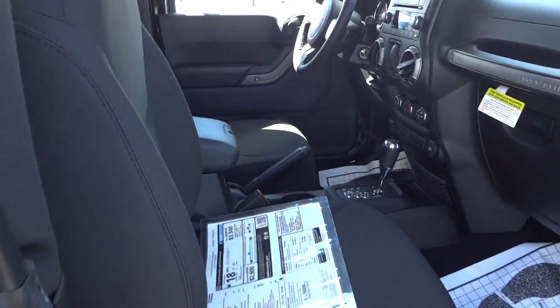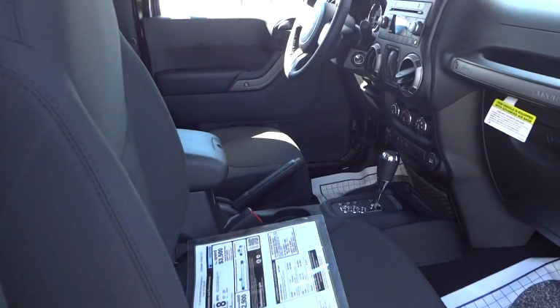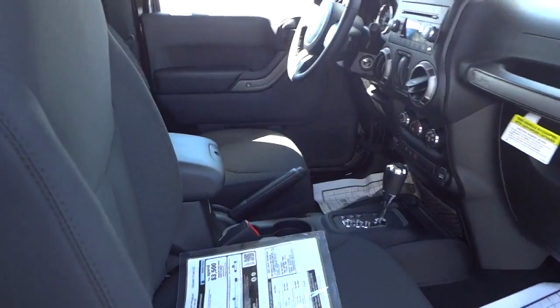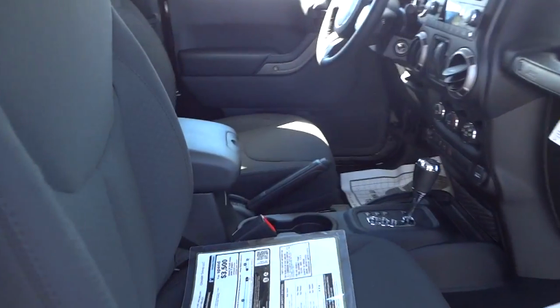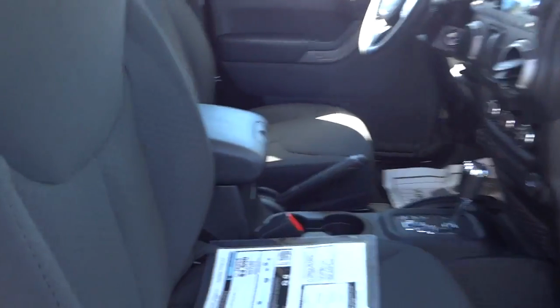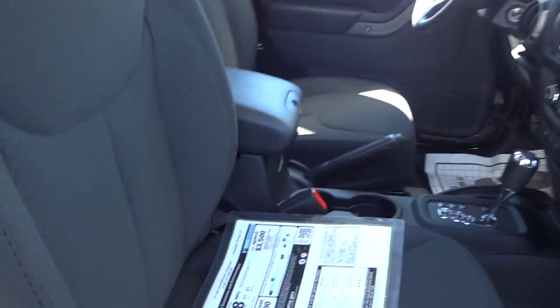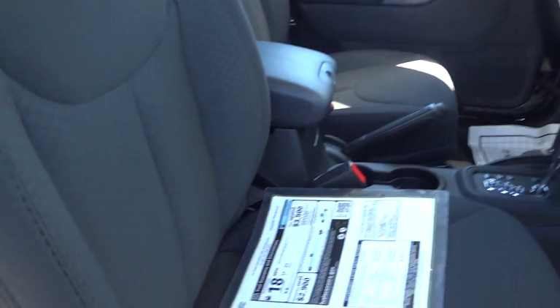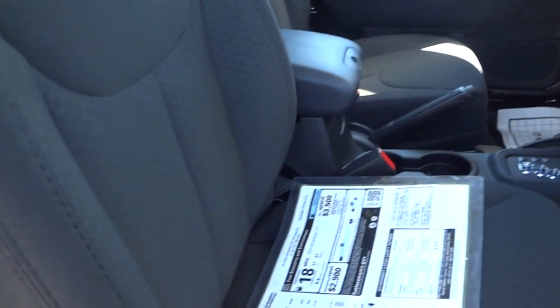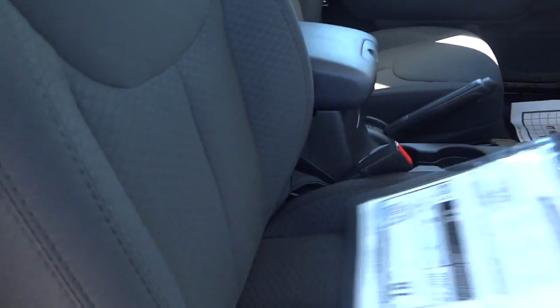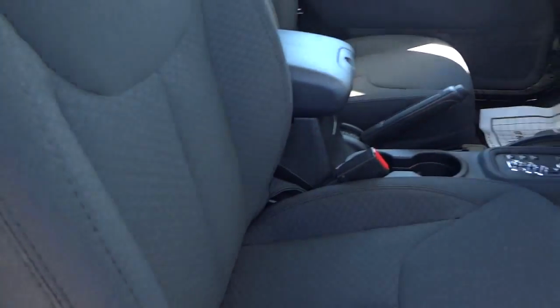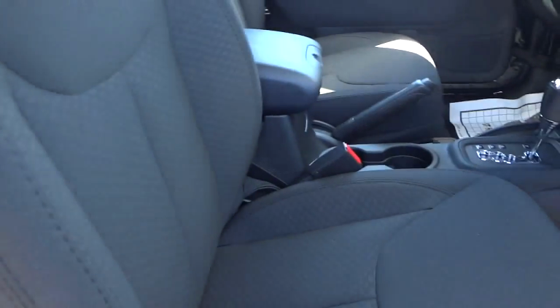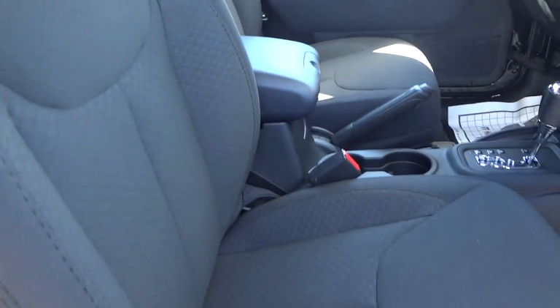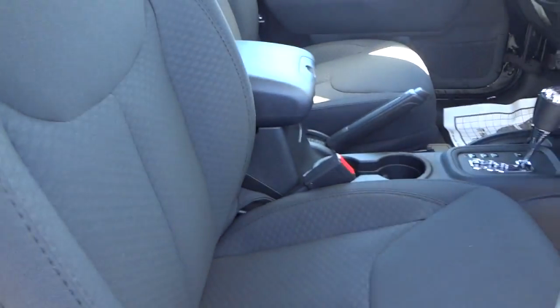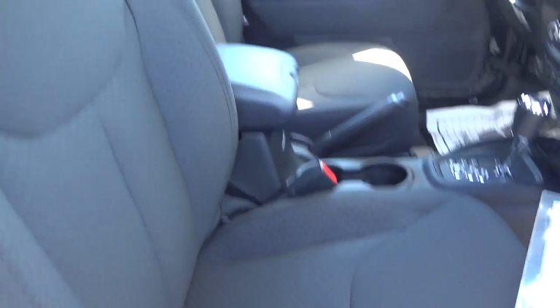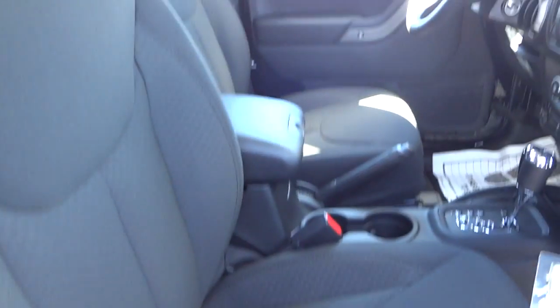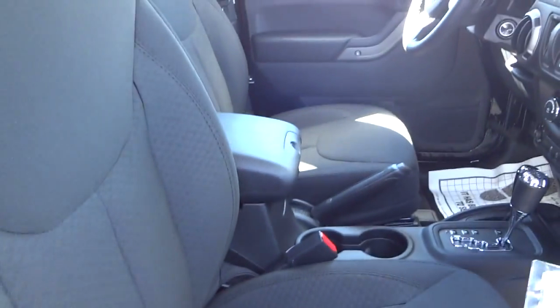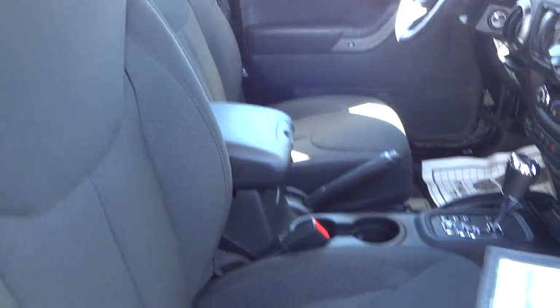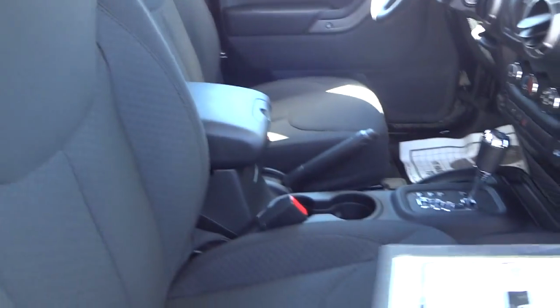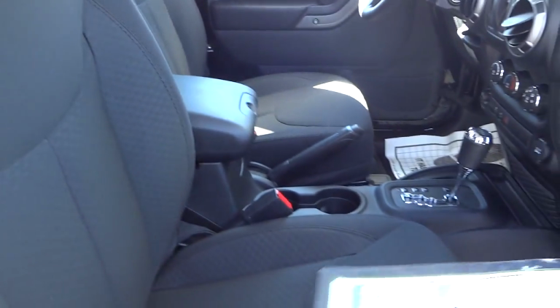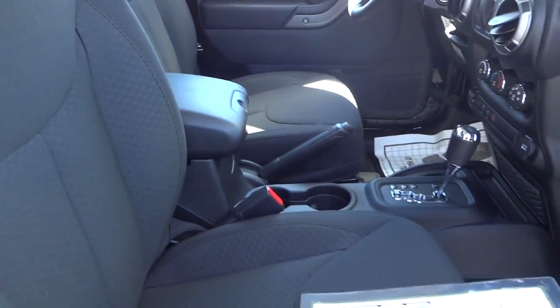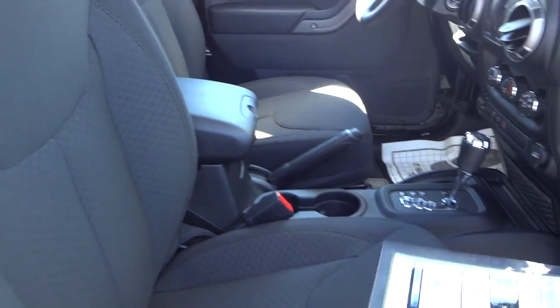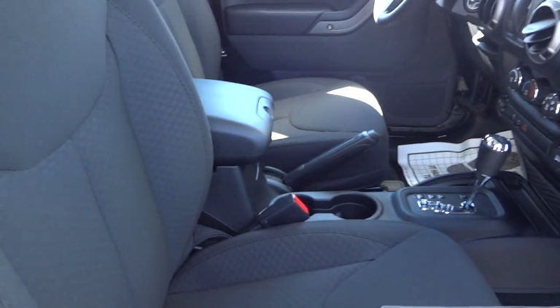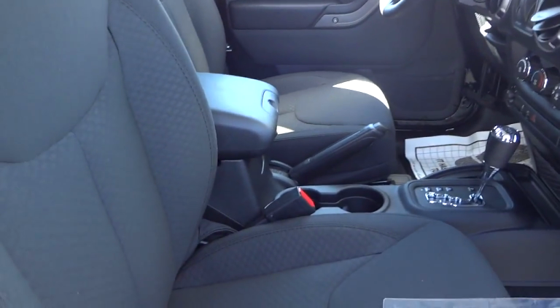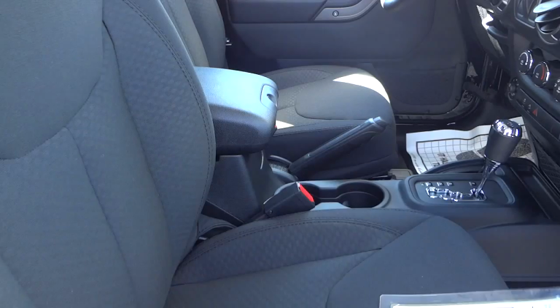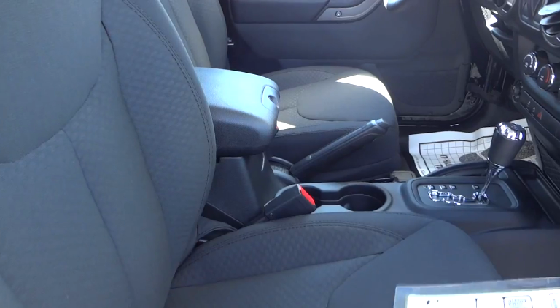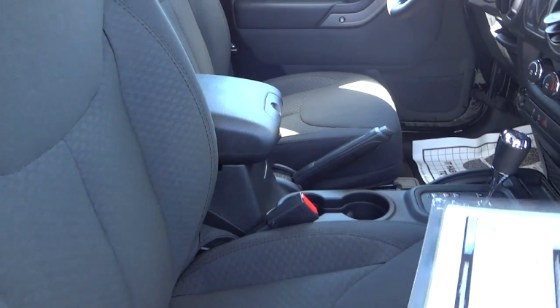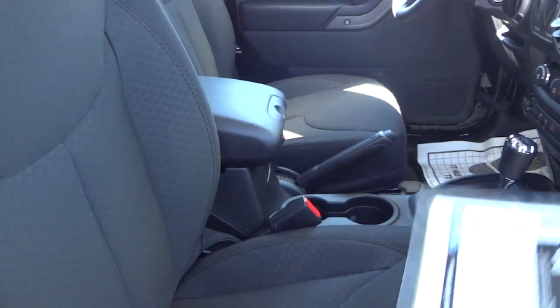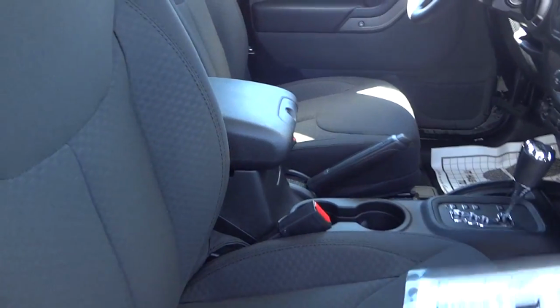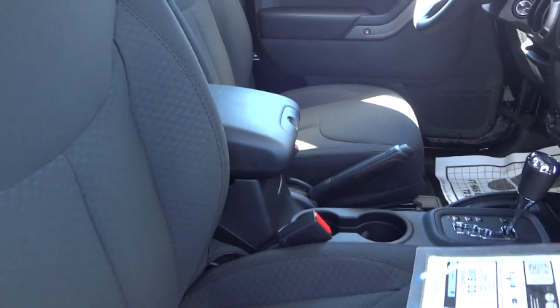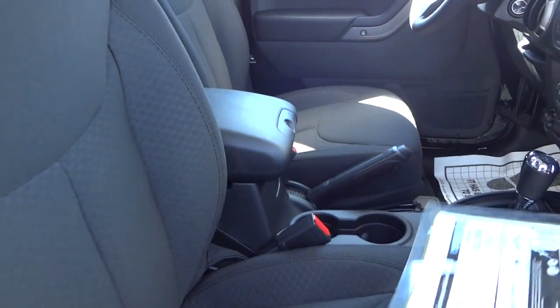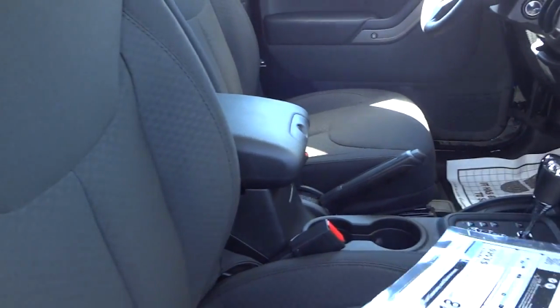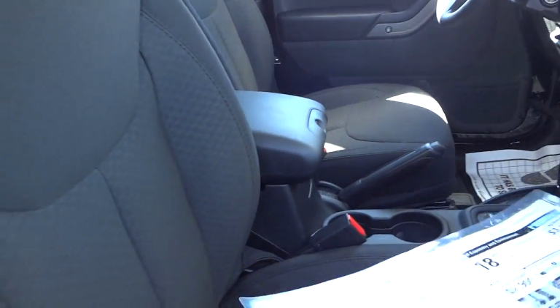This one has cloth seats — black cloth, not leather.